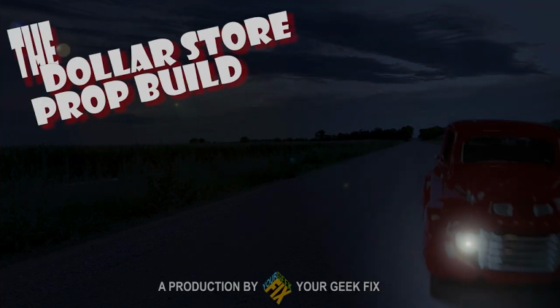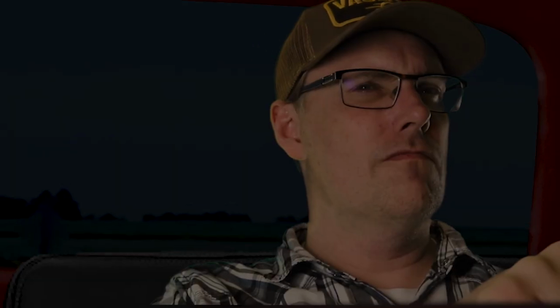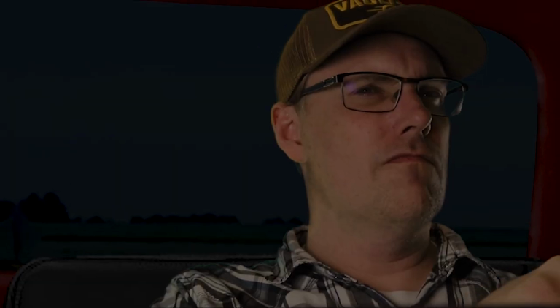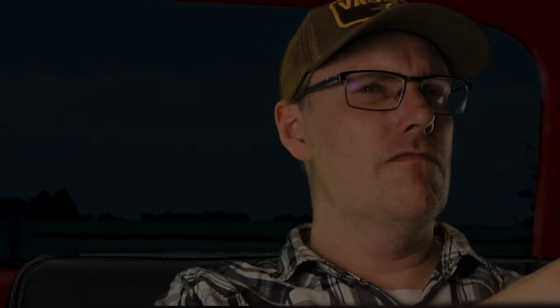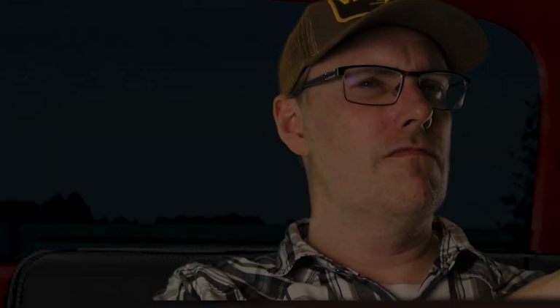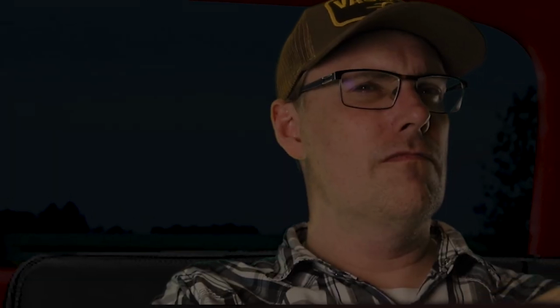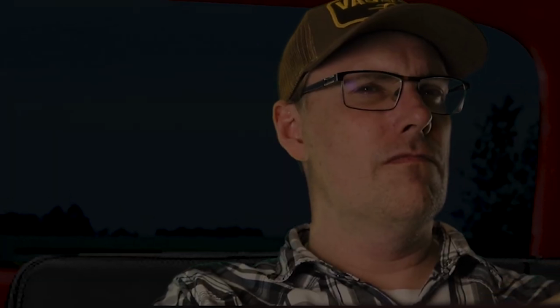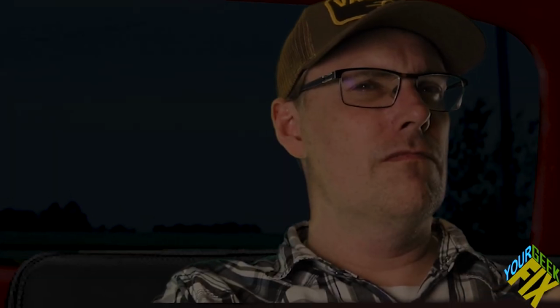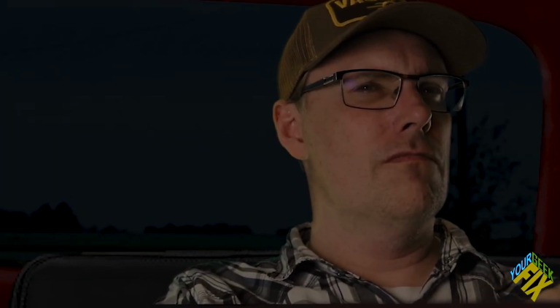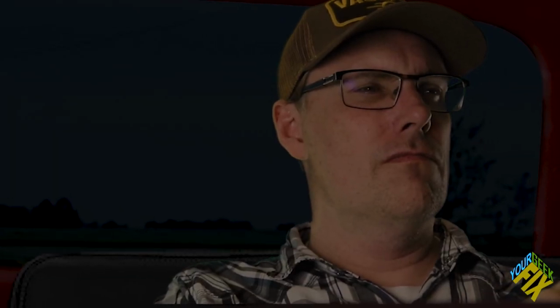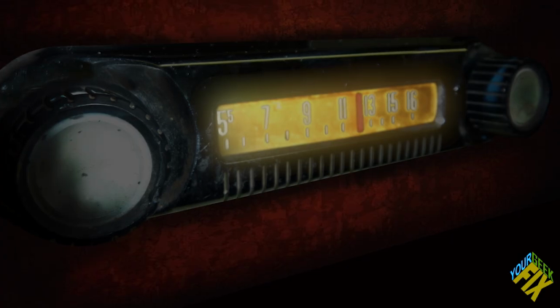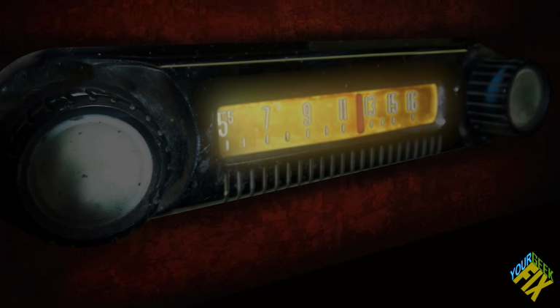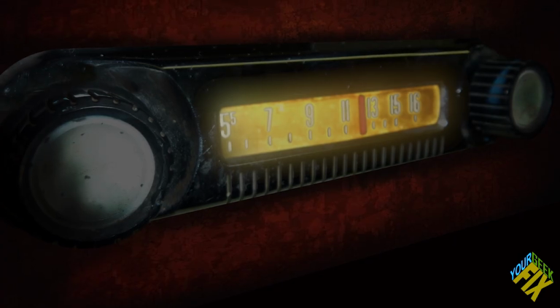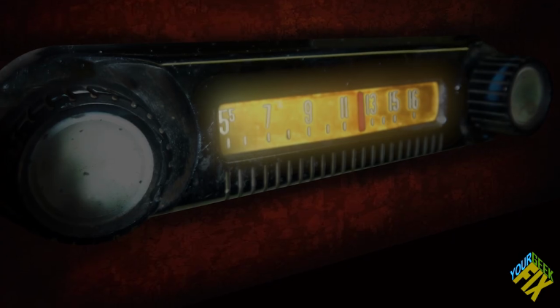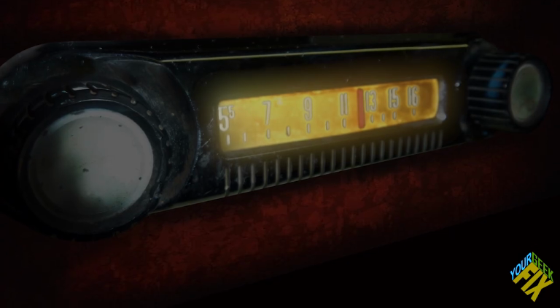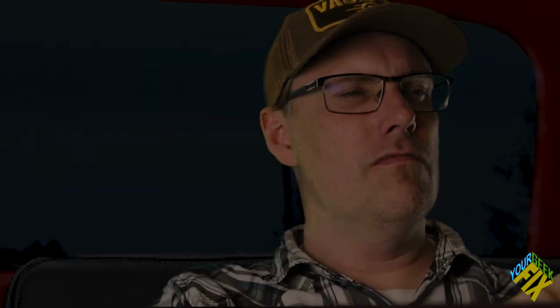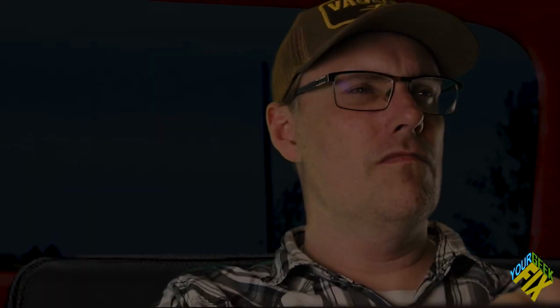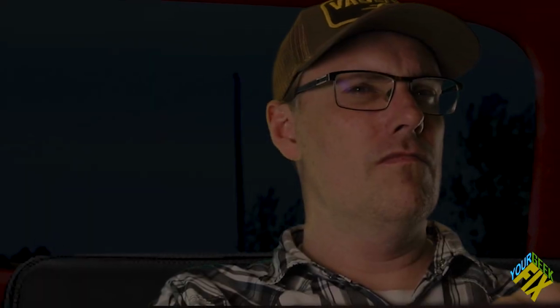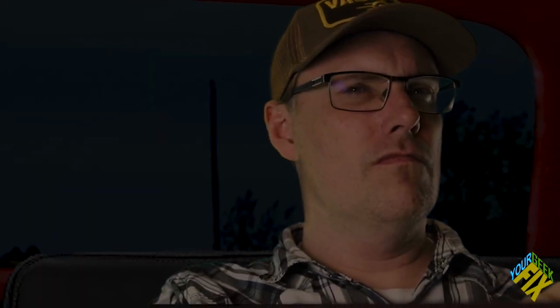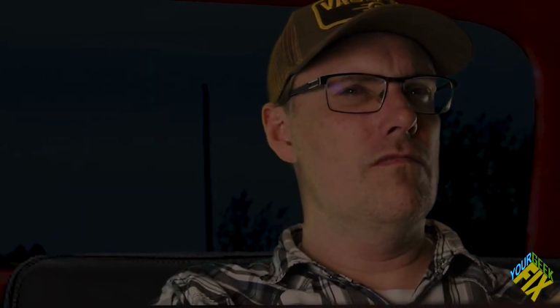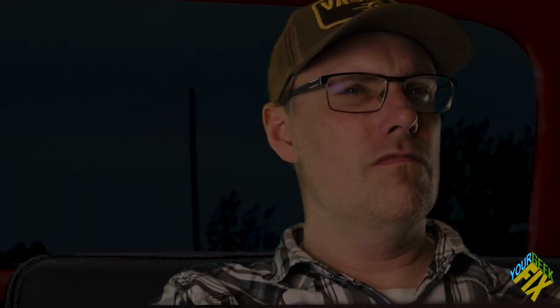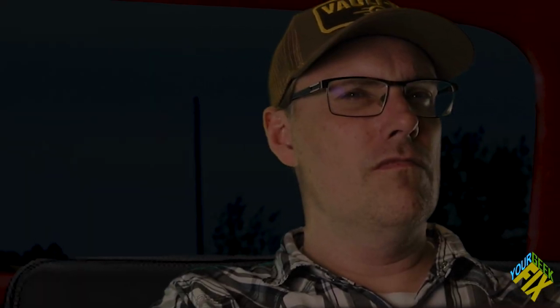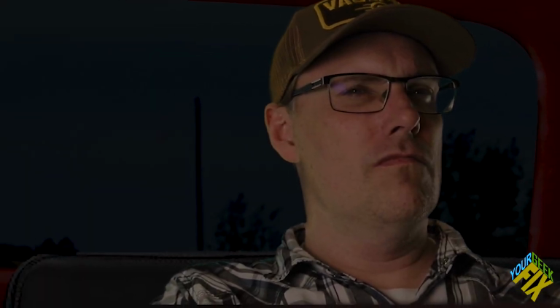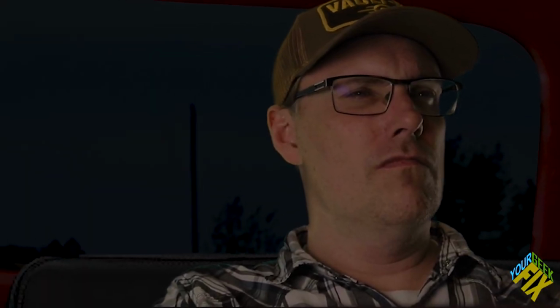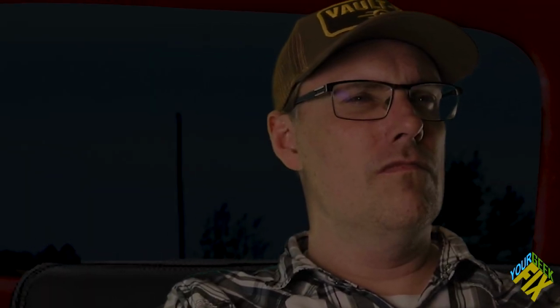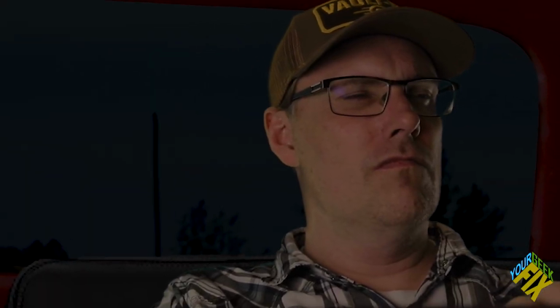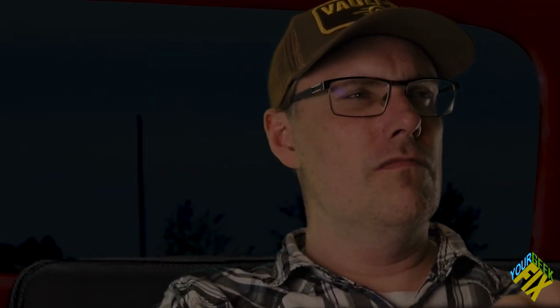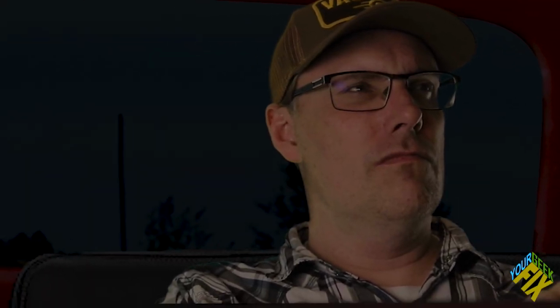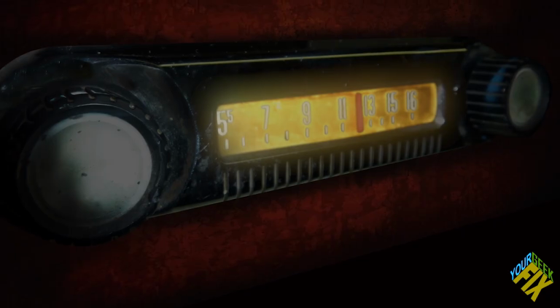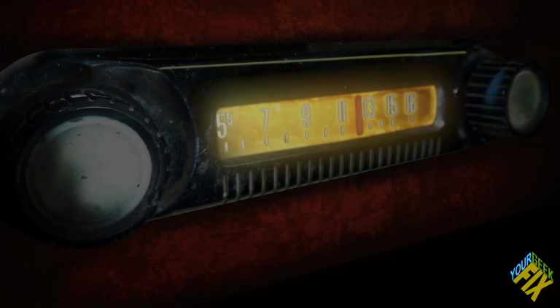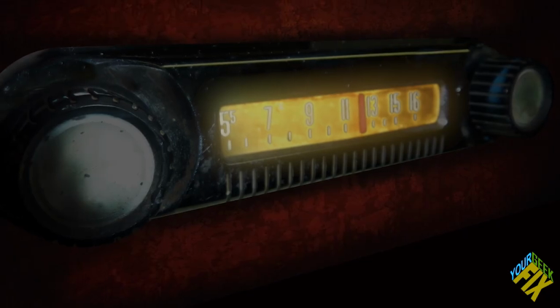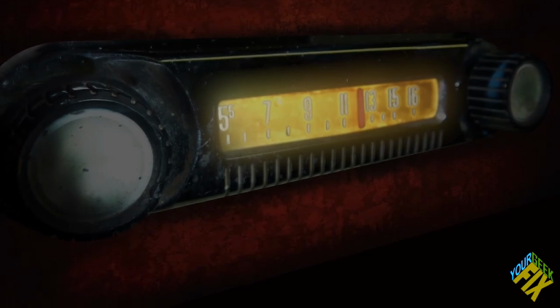Hey, this is your Geek Fix, YGF Radio. Today we're going to show you how to make props from dollar store items.